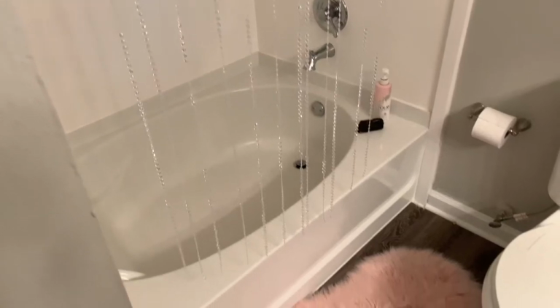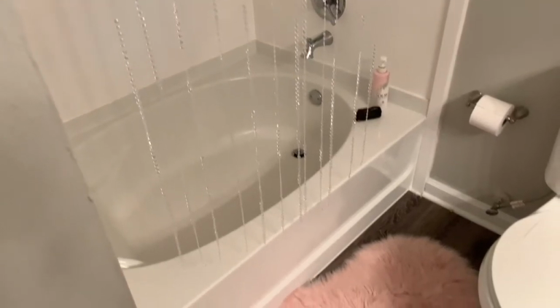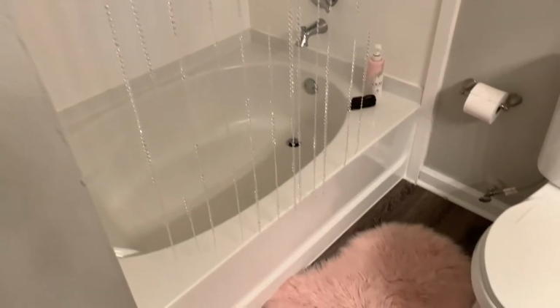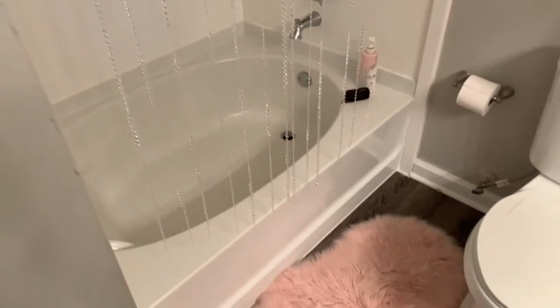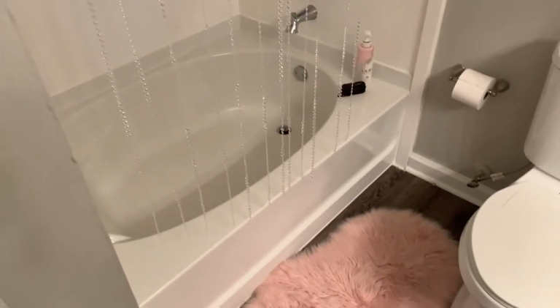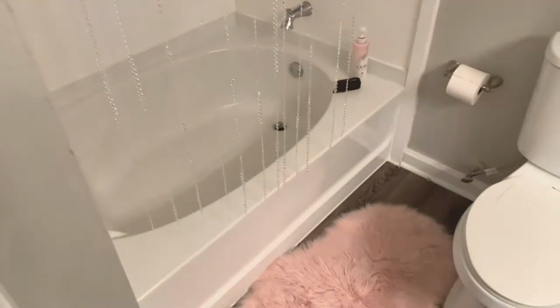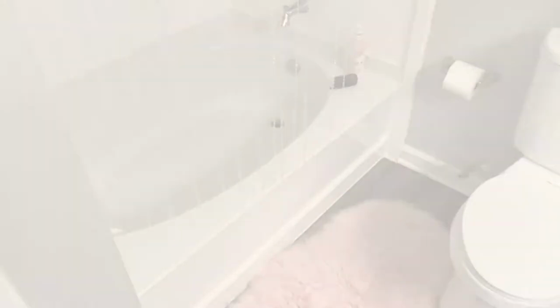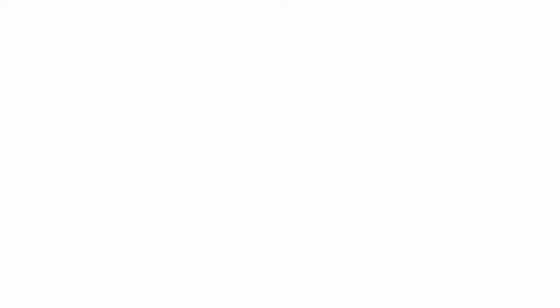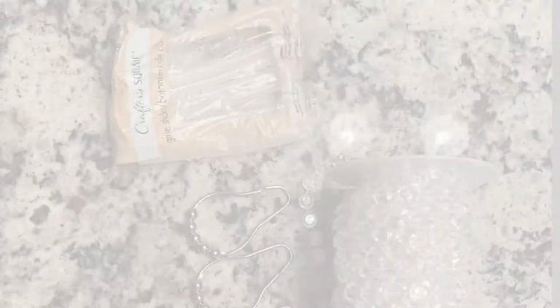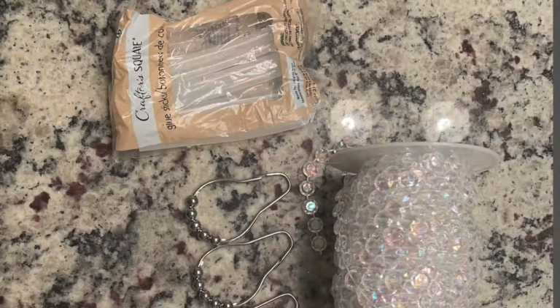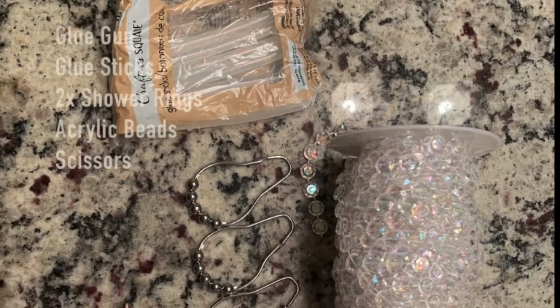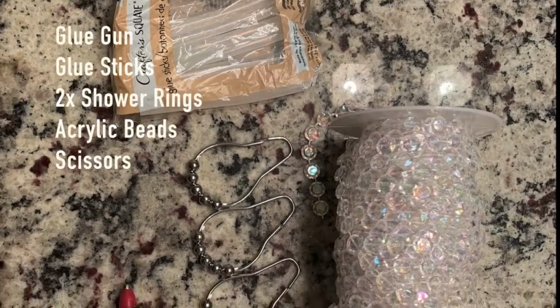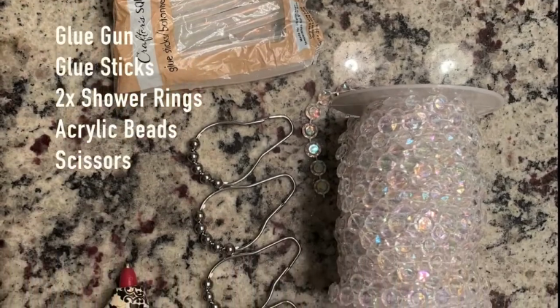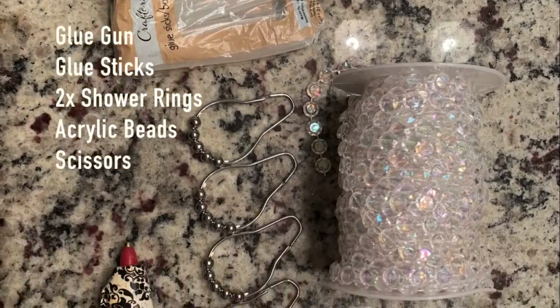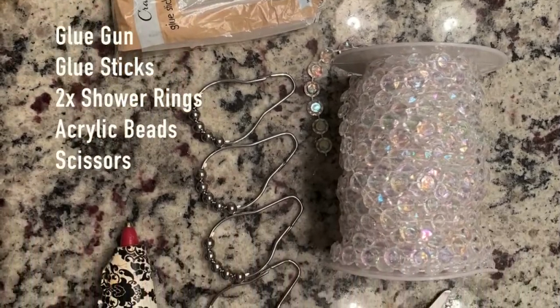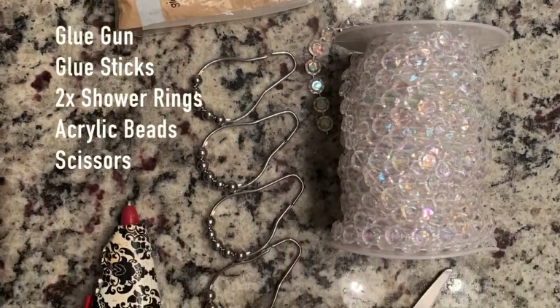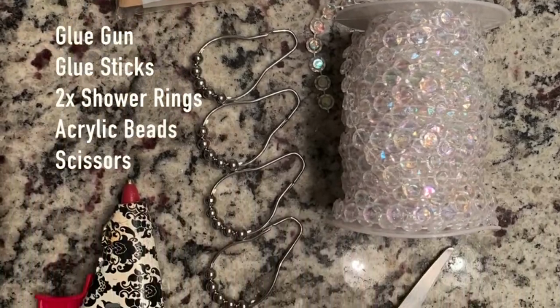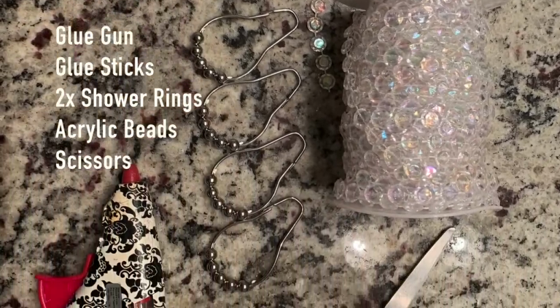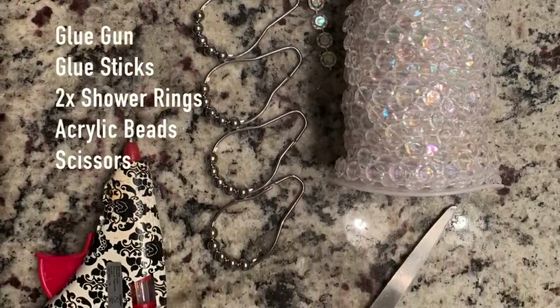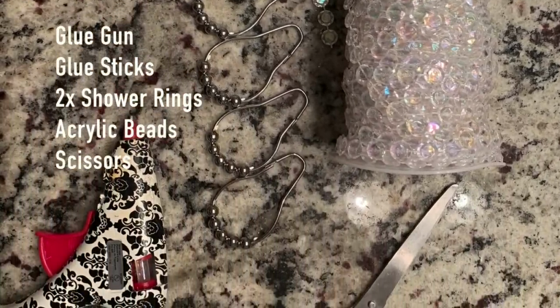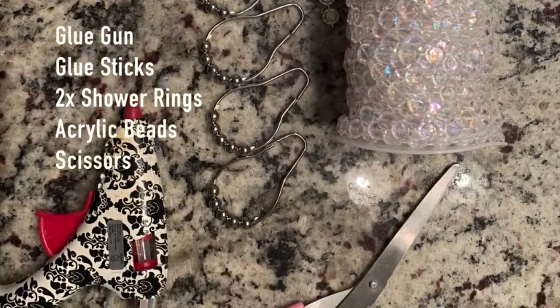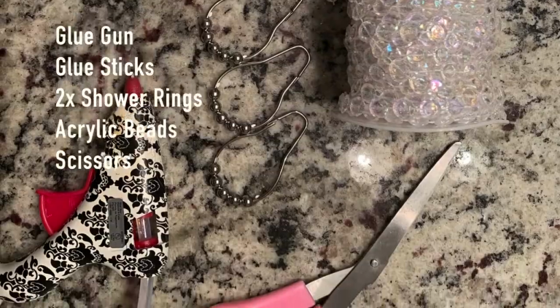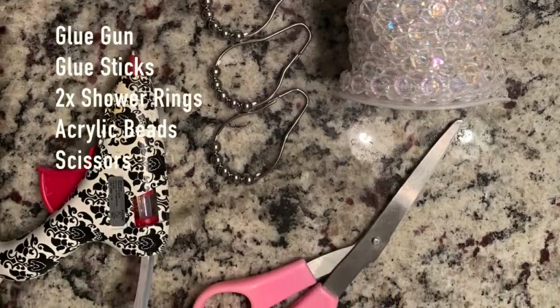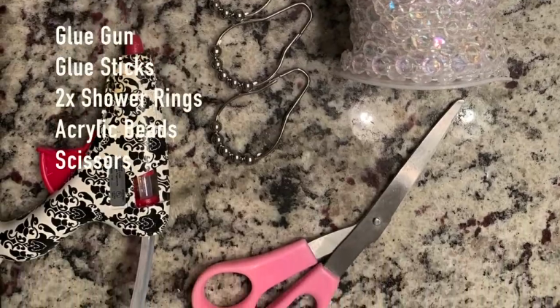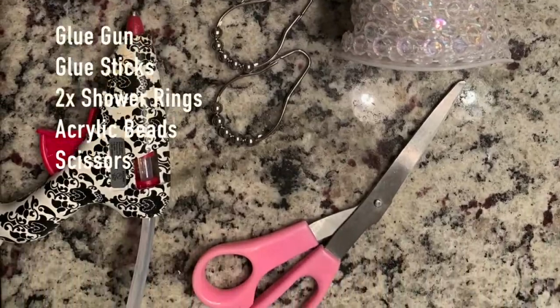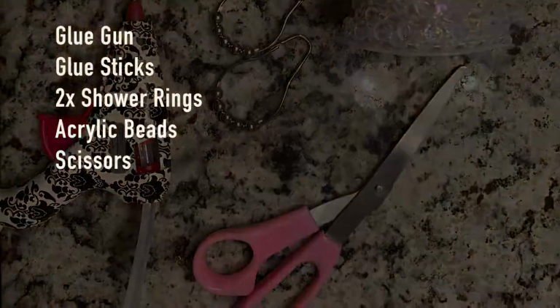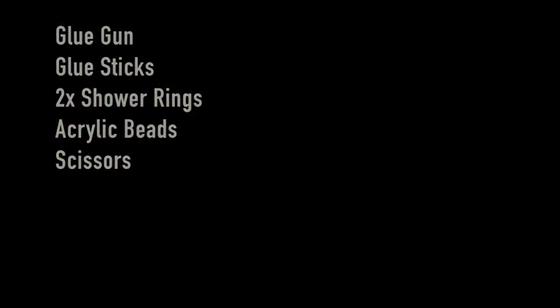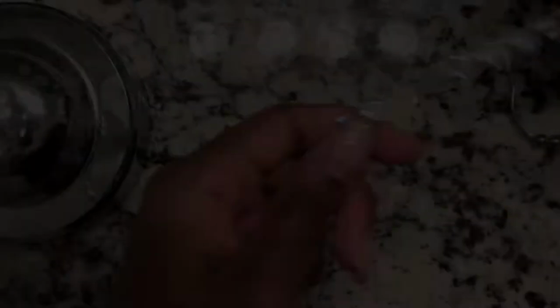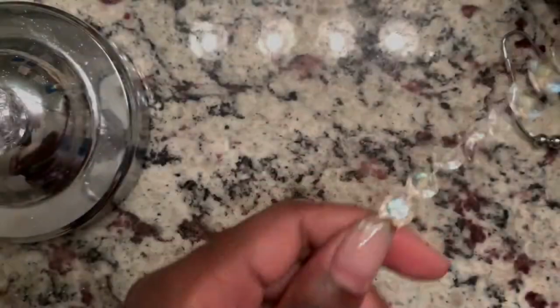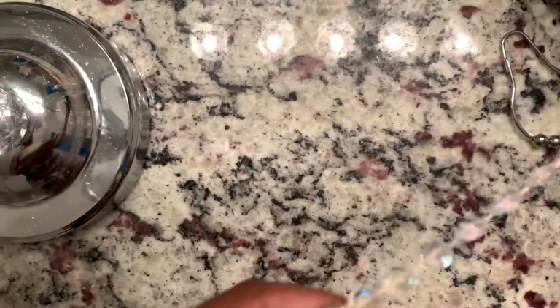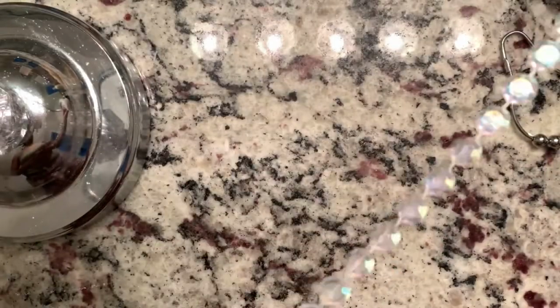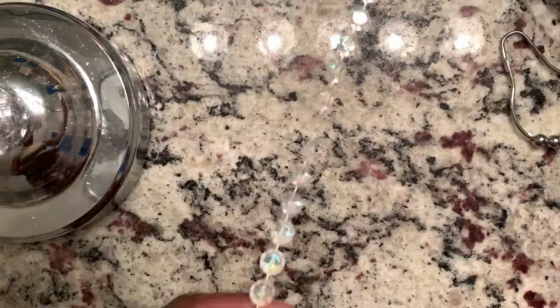Here are the list of supplies you will be needing. We're just gonna blame these fingernails on the Rona. Enjoy ladies!